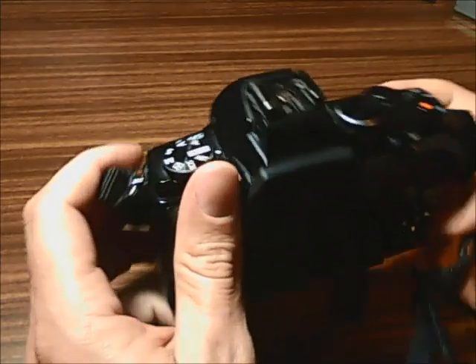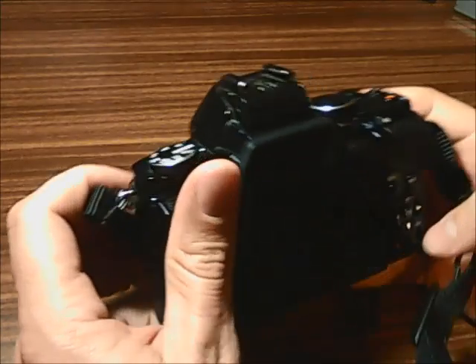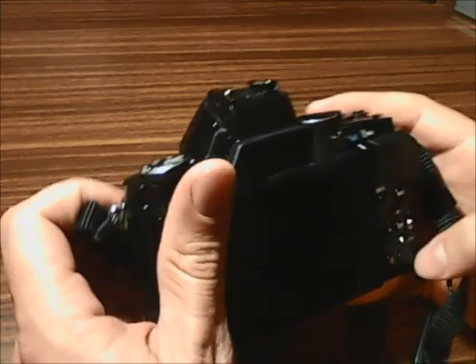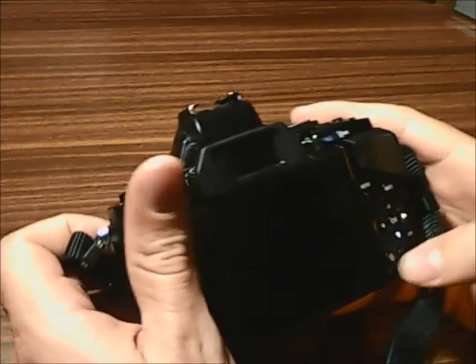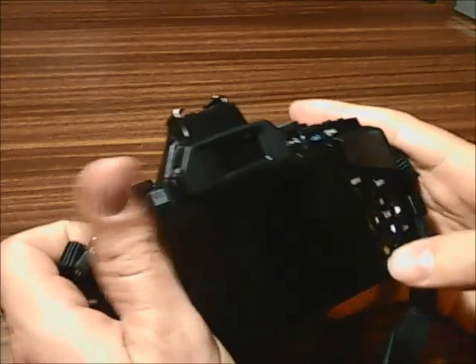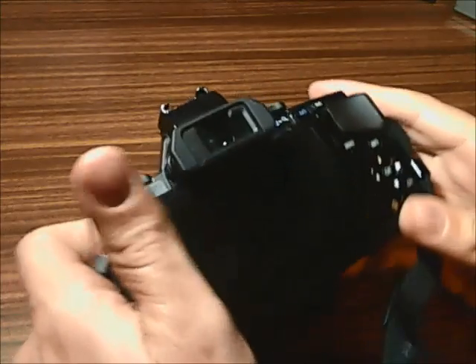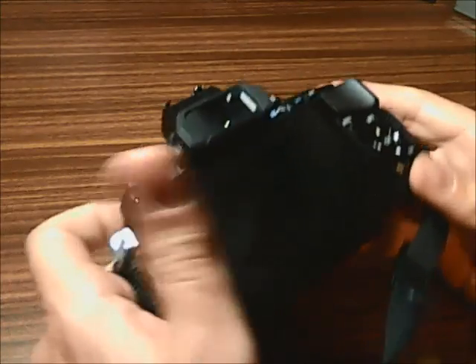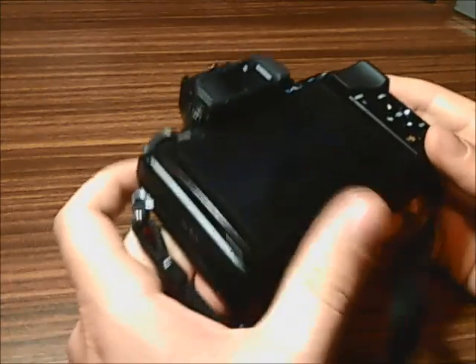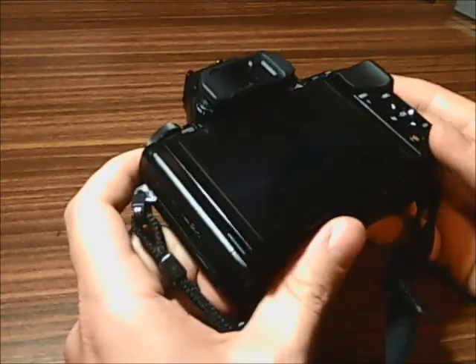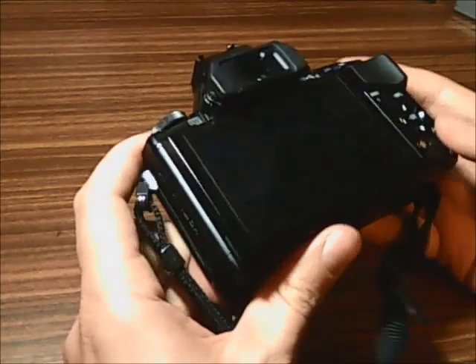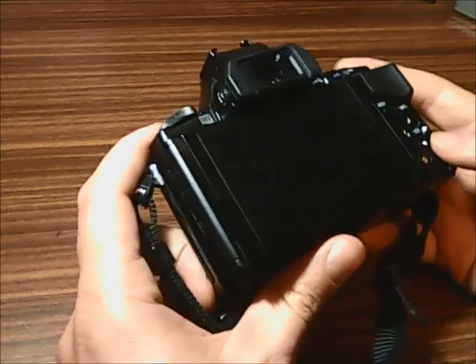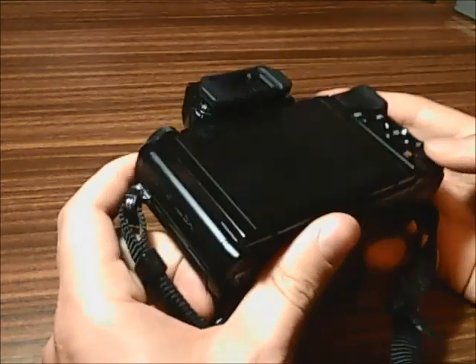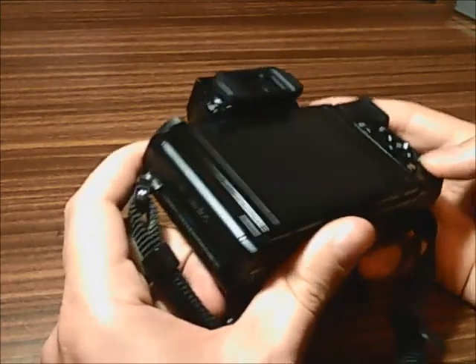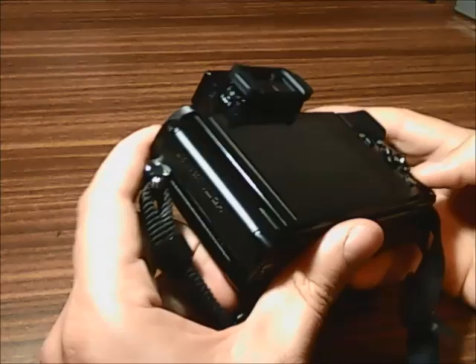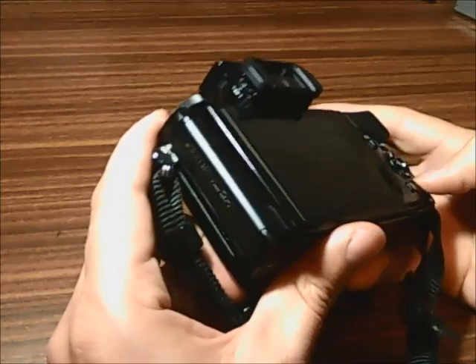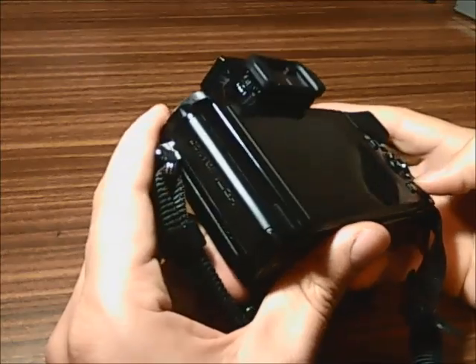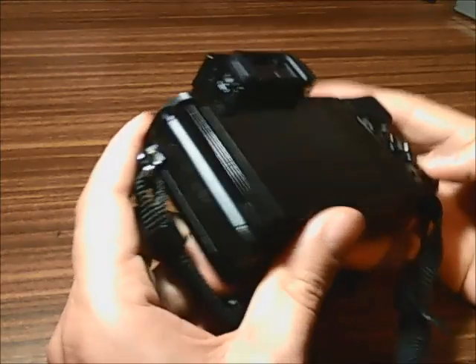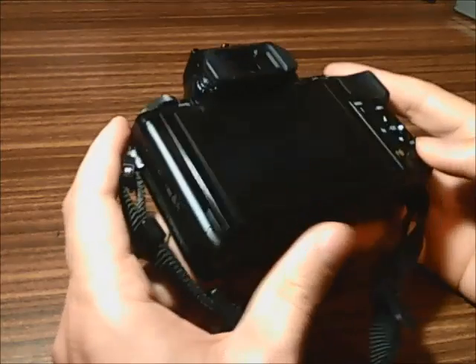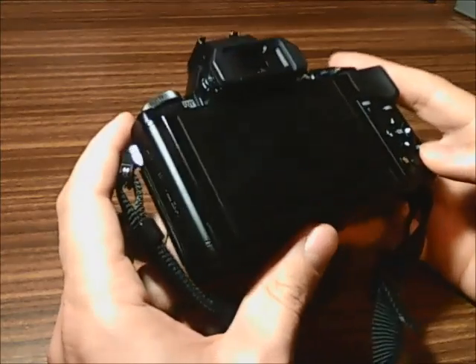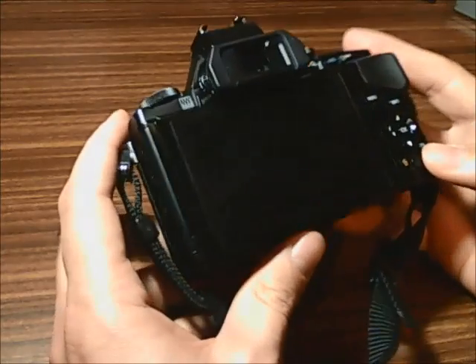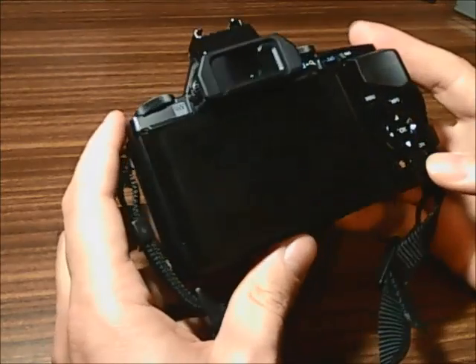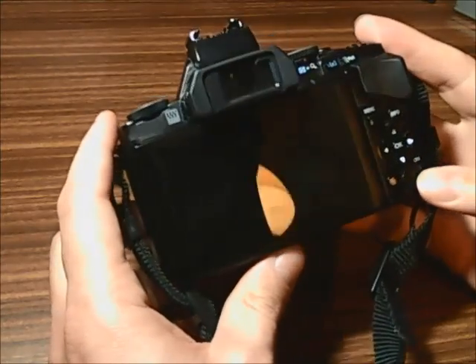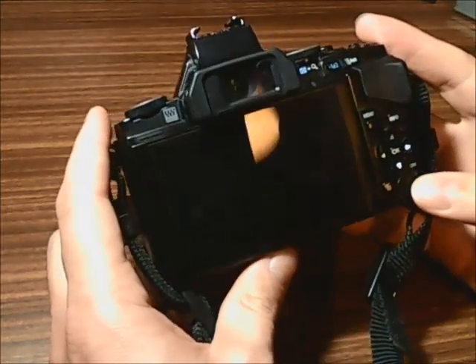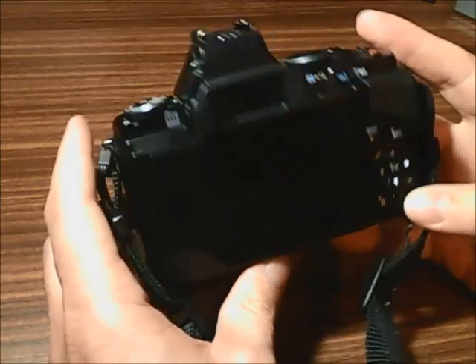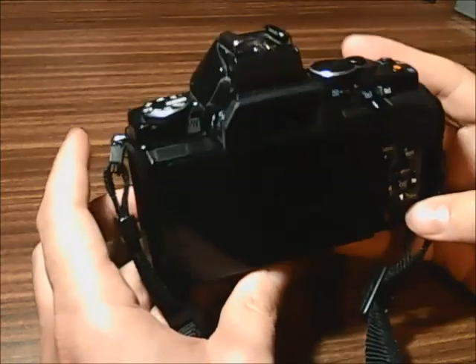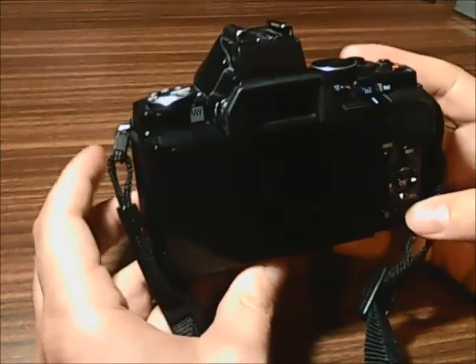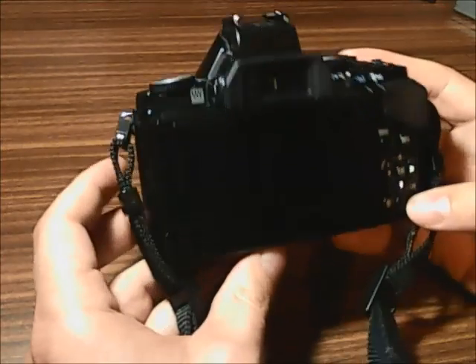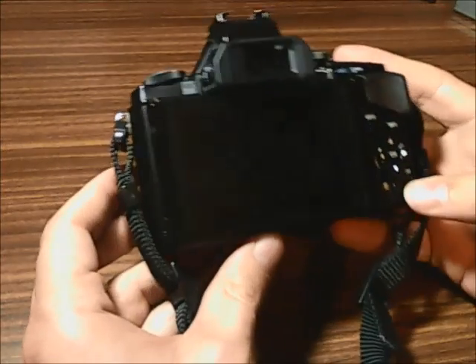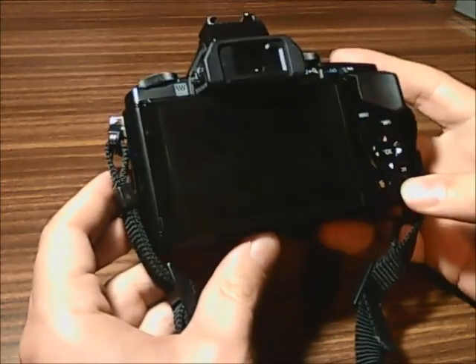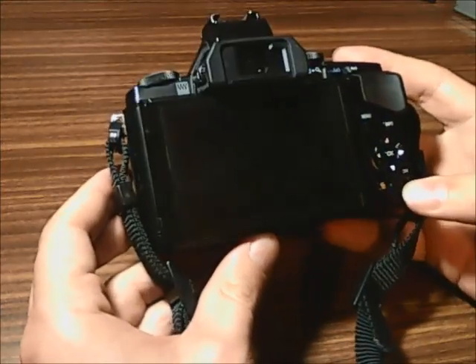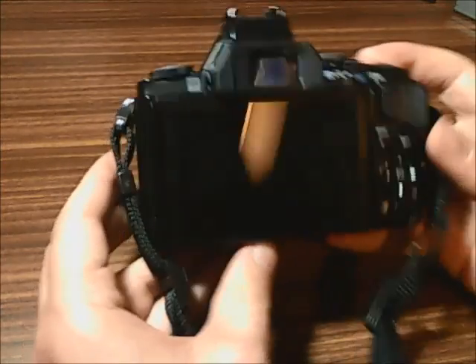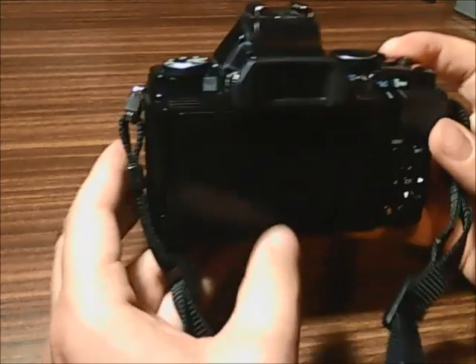If you have any problem with your camera, good luck disassembling it and thanks for watching.